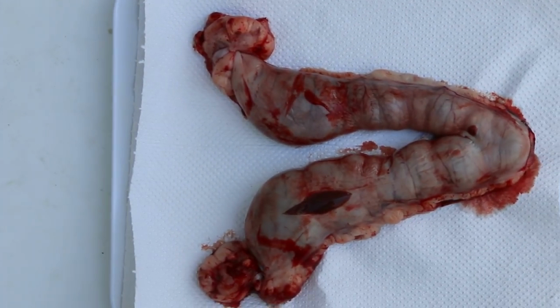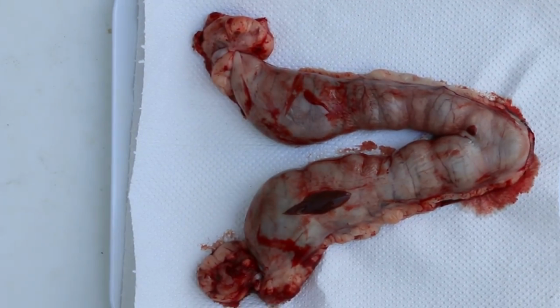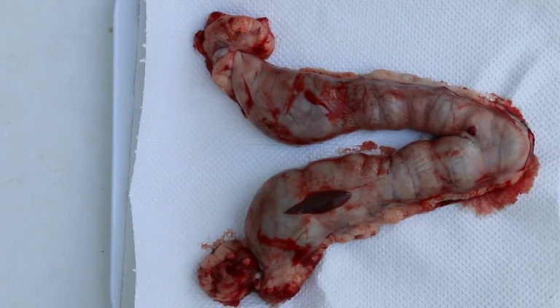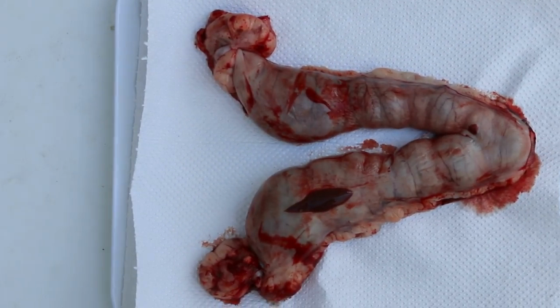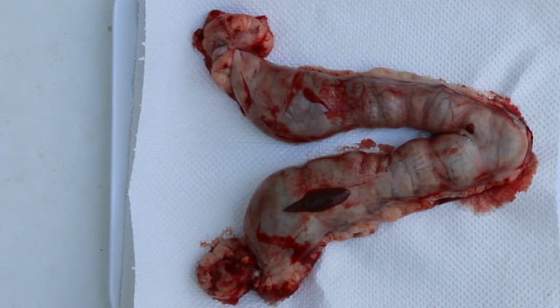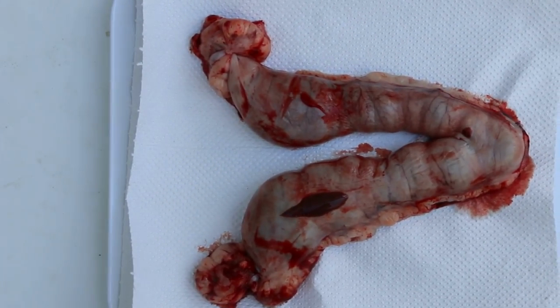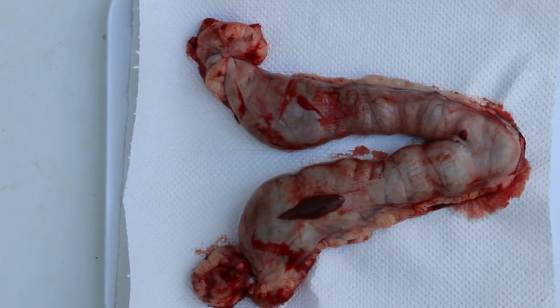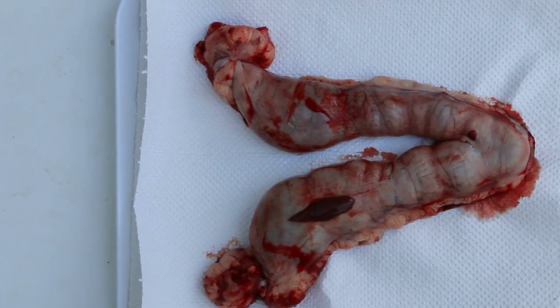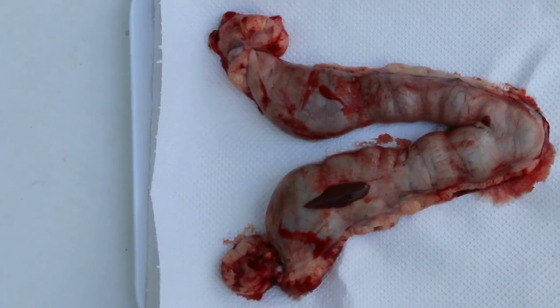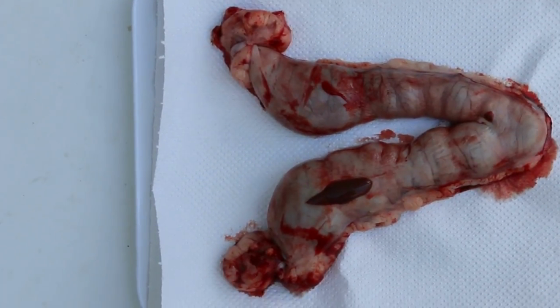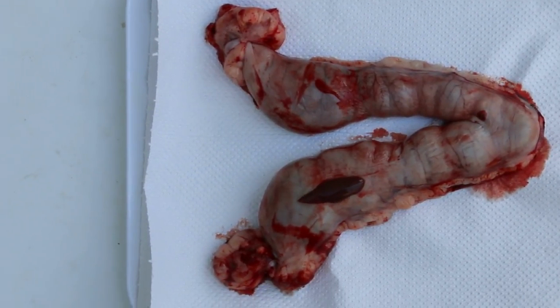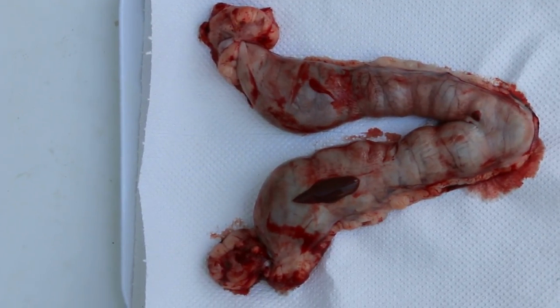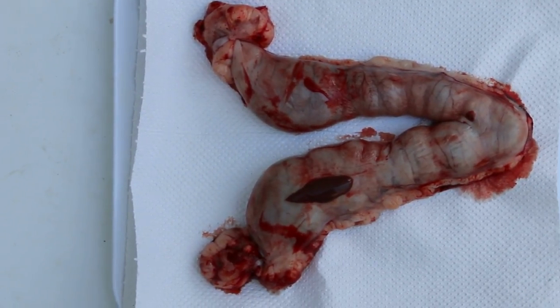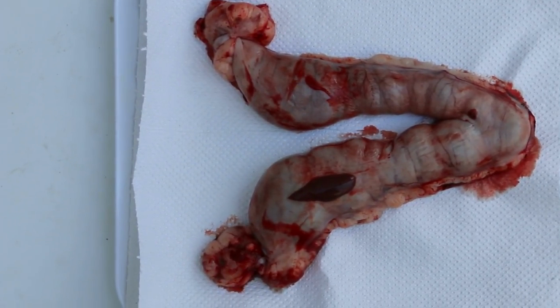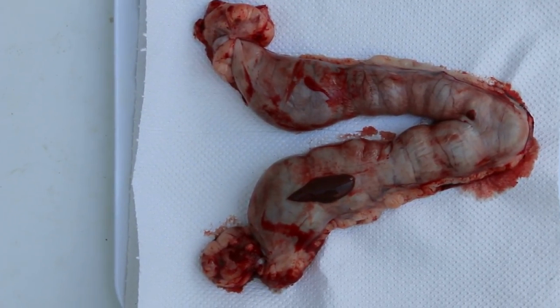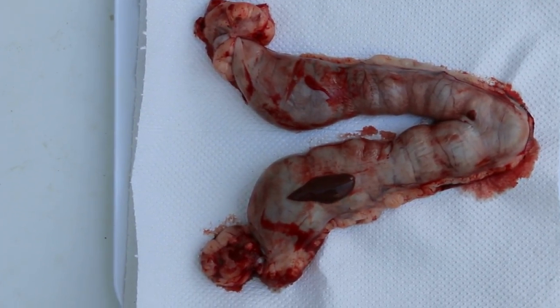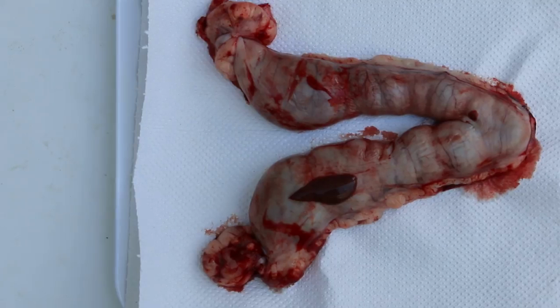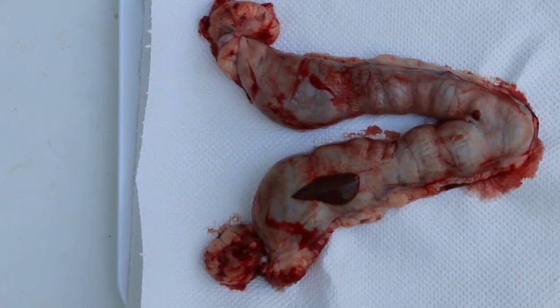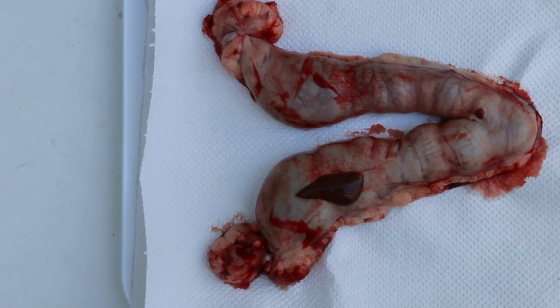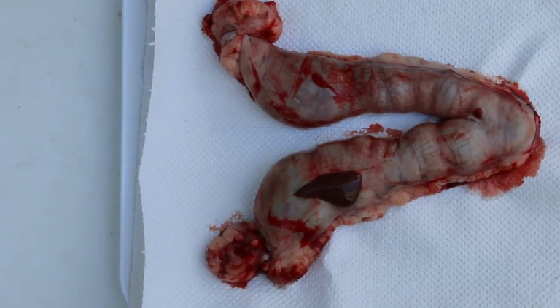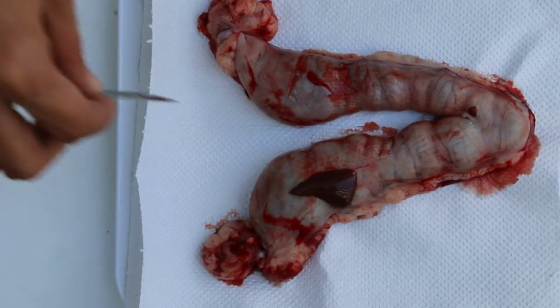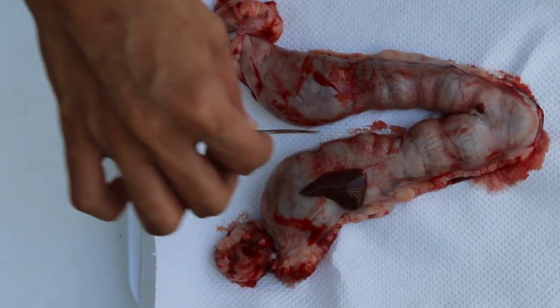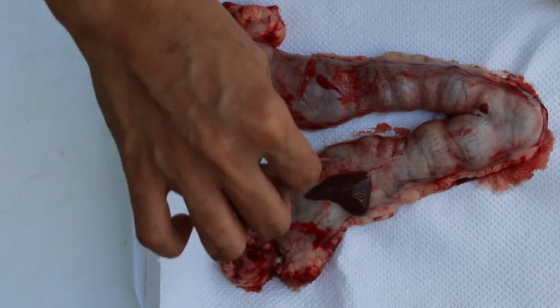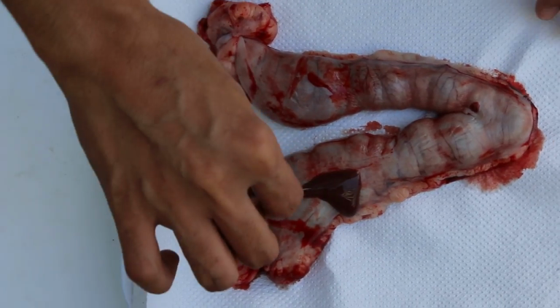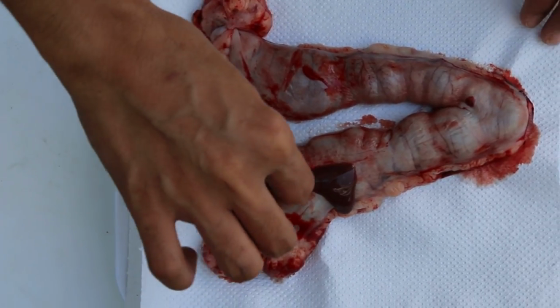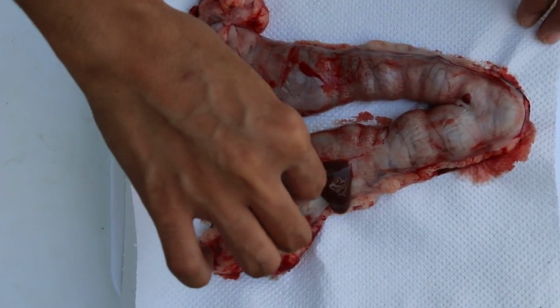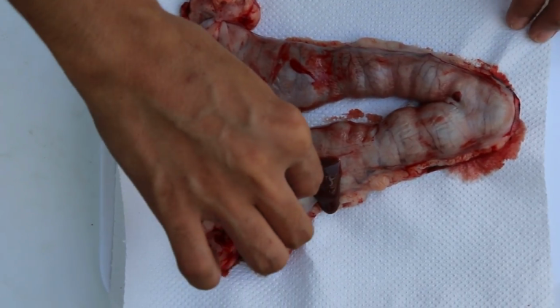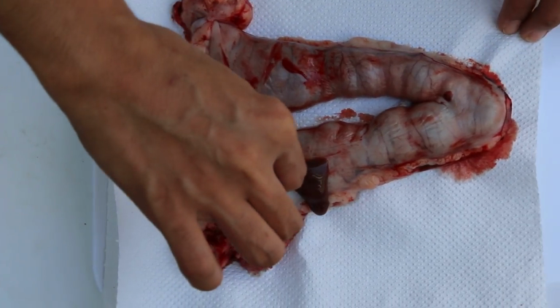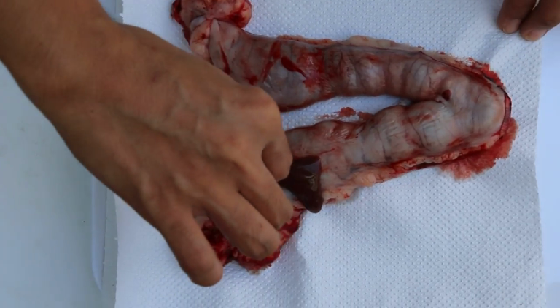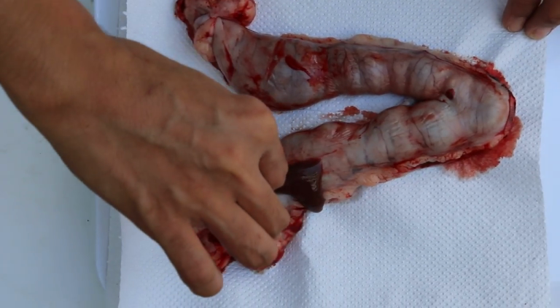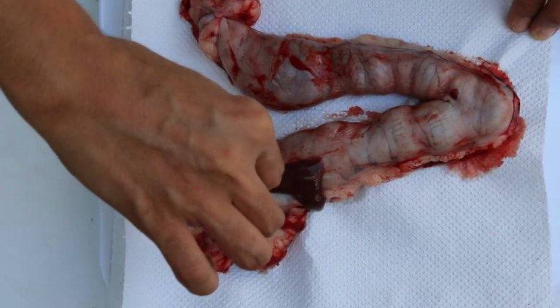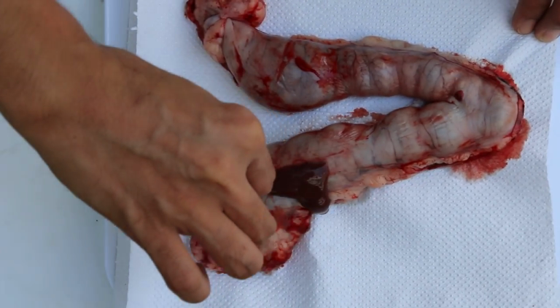Cut bigger, cut more — the whole length. The uterus has been removed.